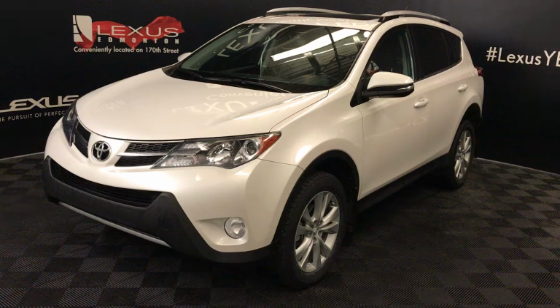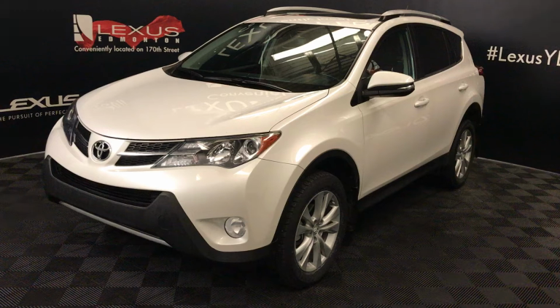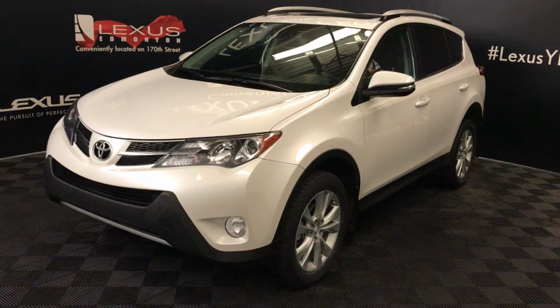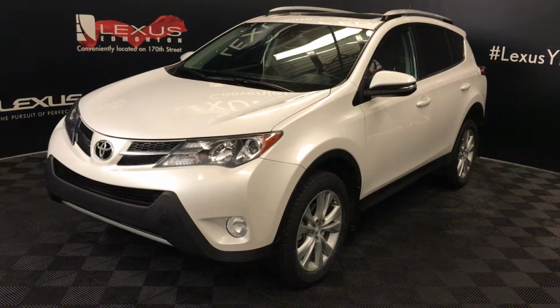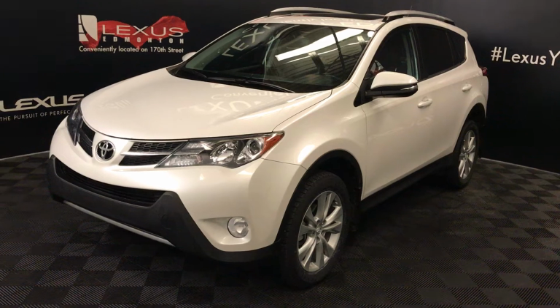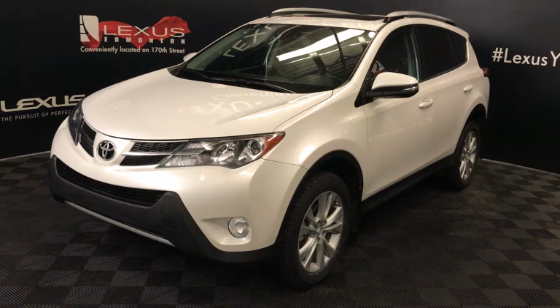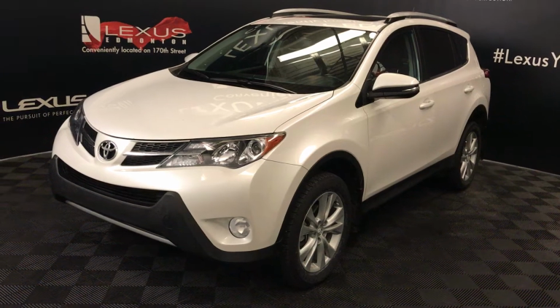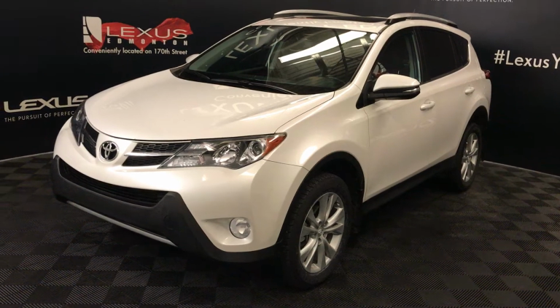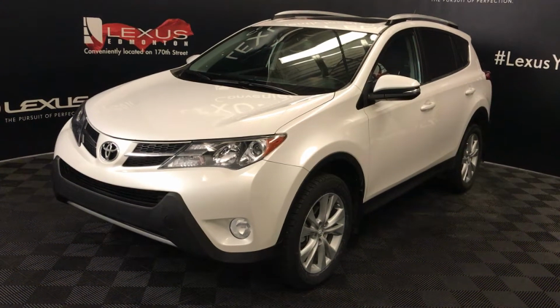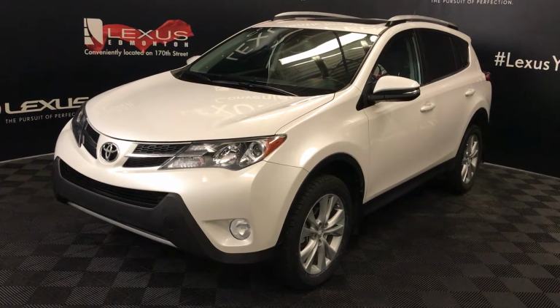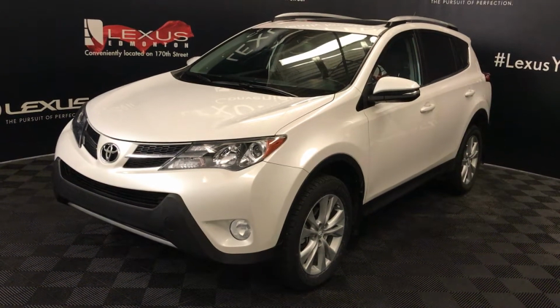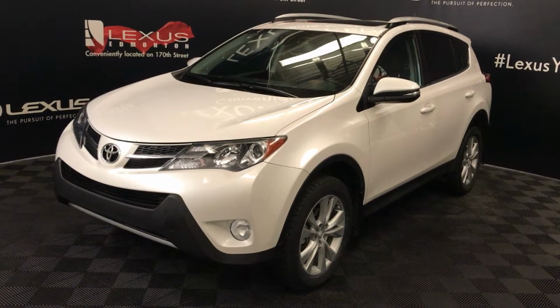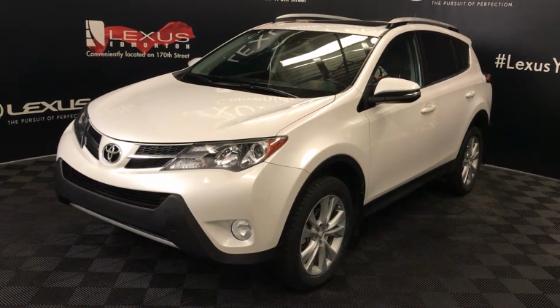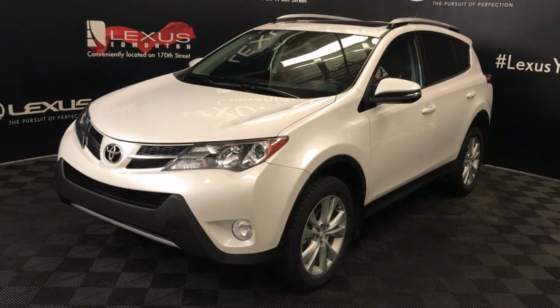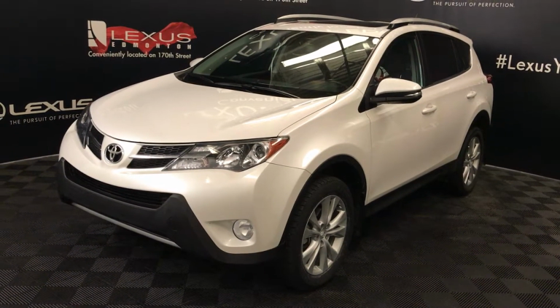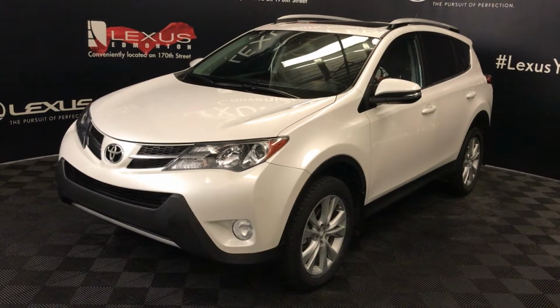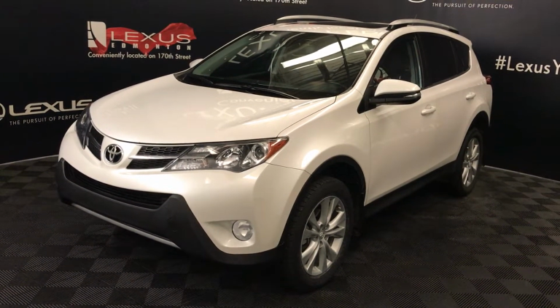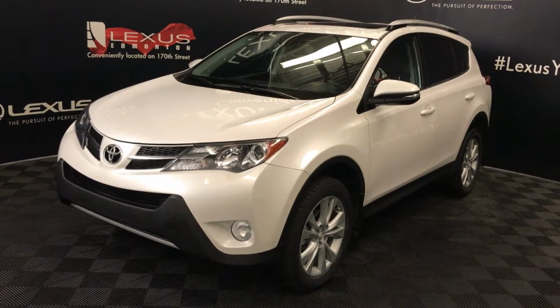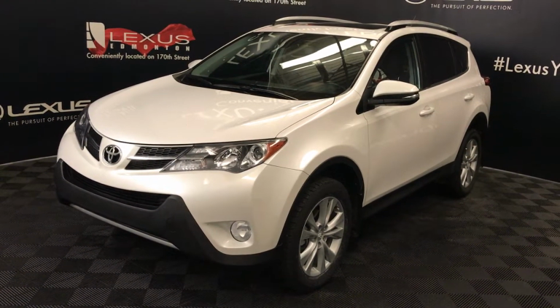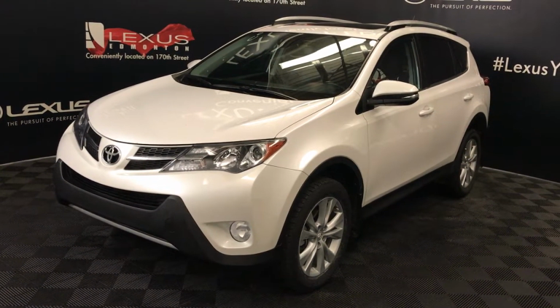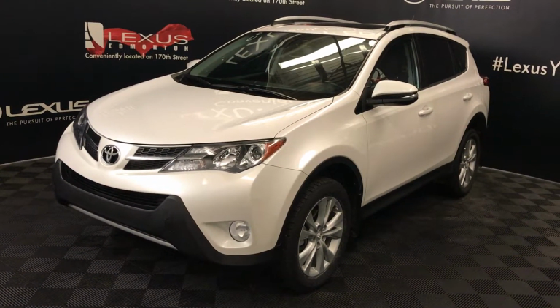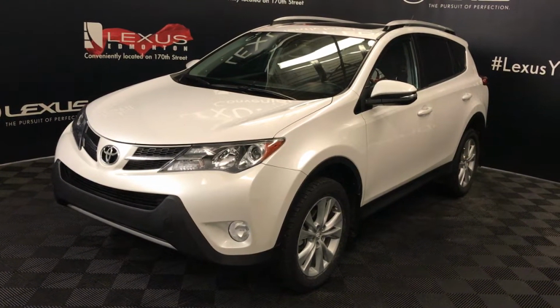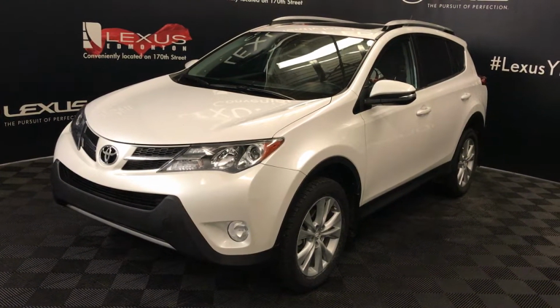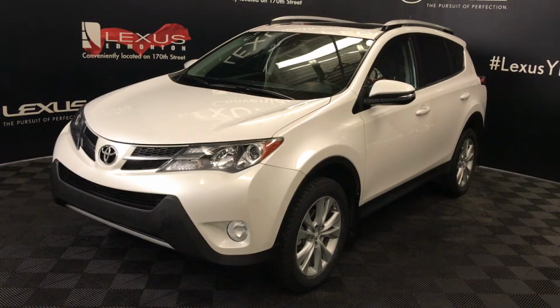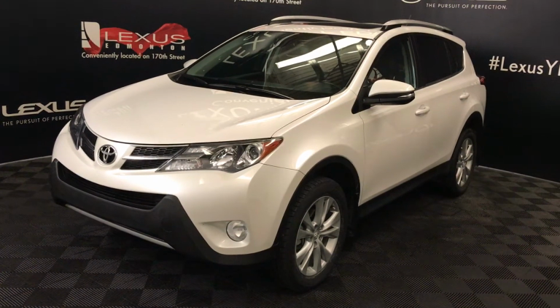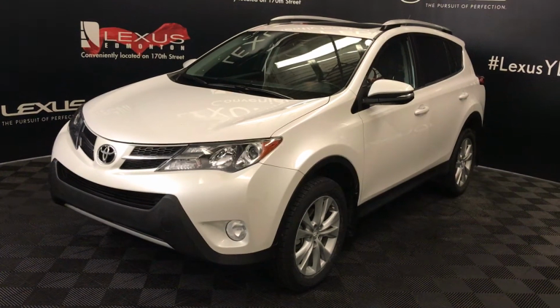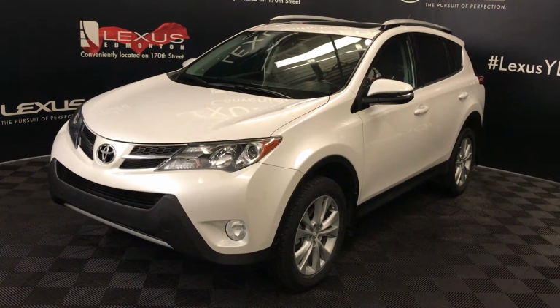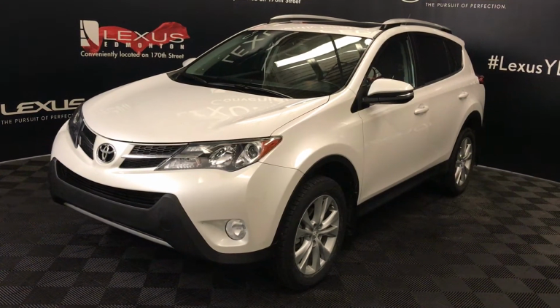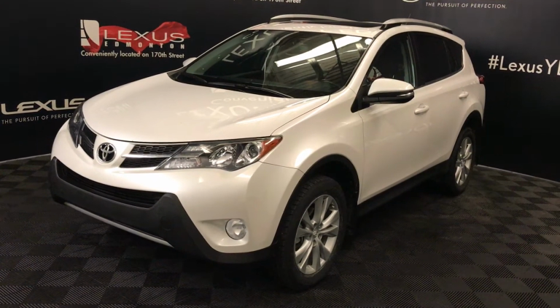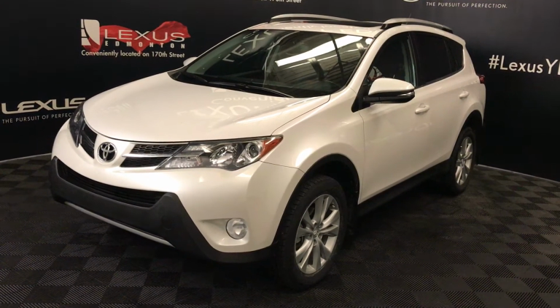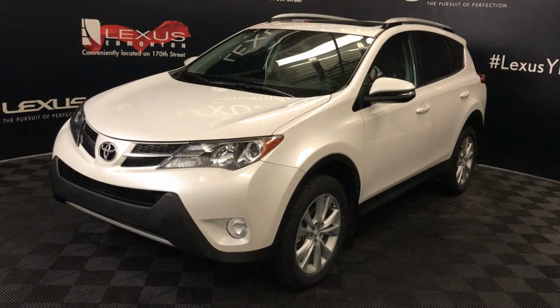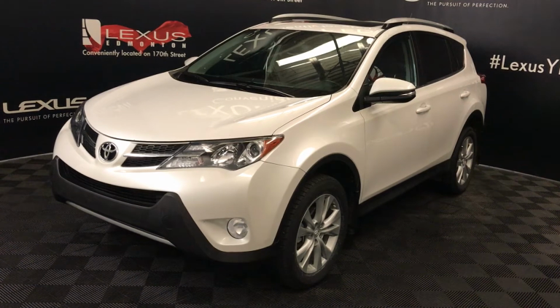Welcome to Lexus of Edmonton. We are located off 111th Avenue, 170th Street, Edmonton, Alberta.